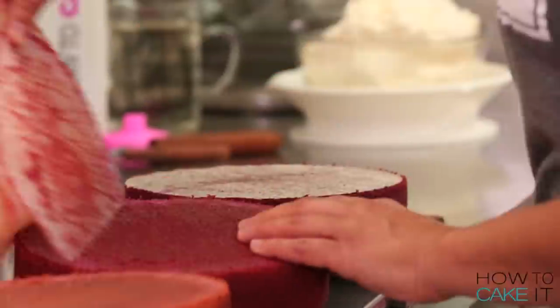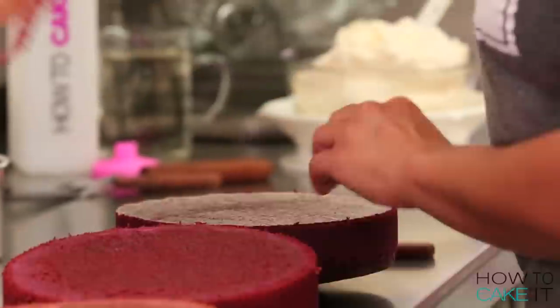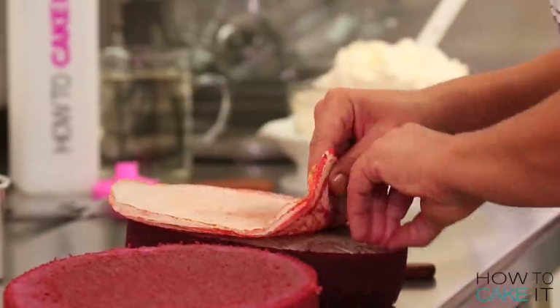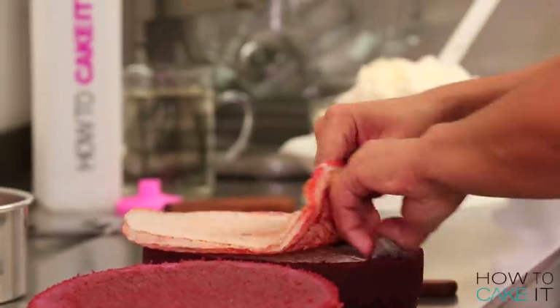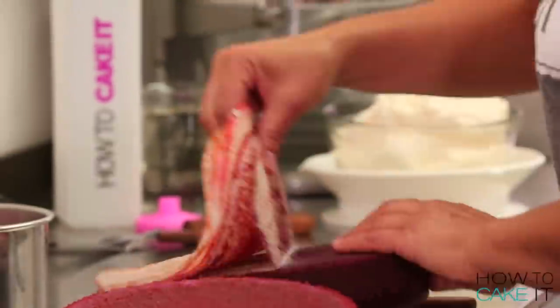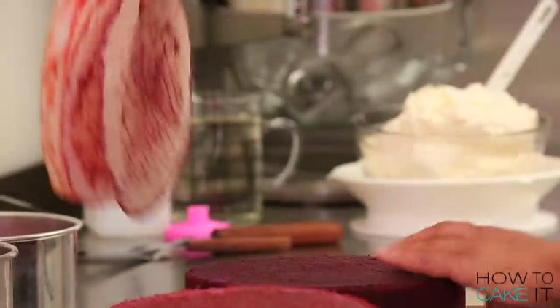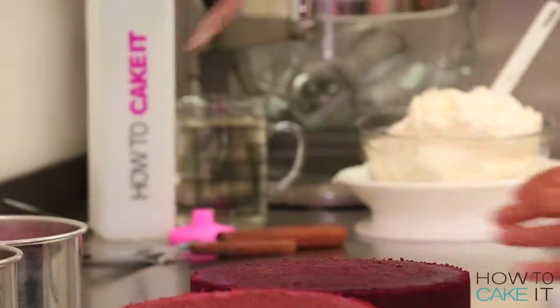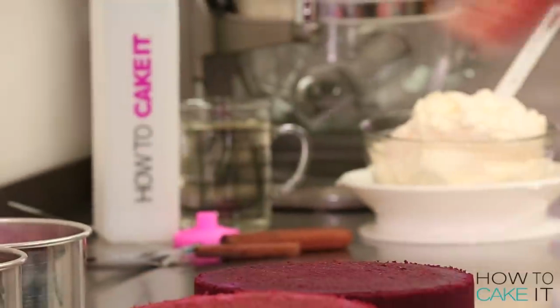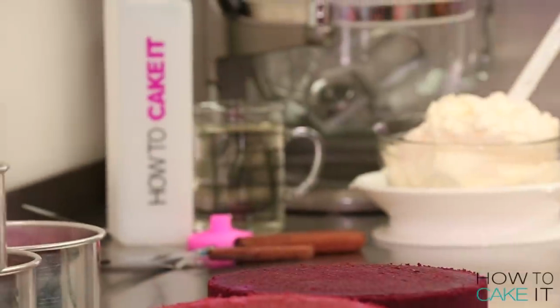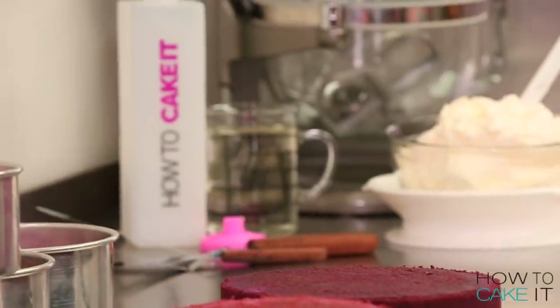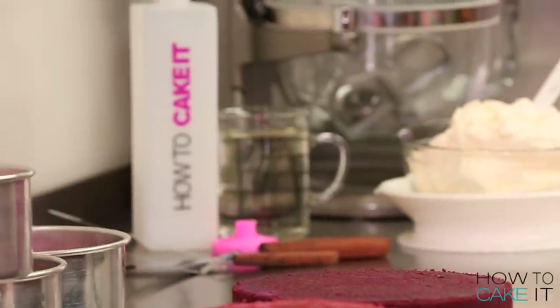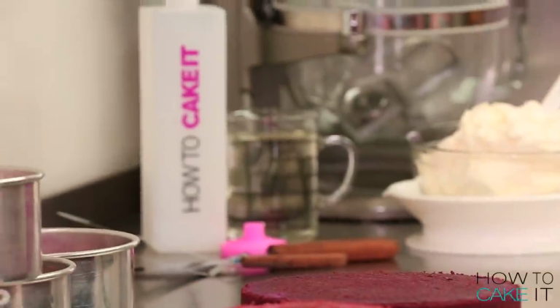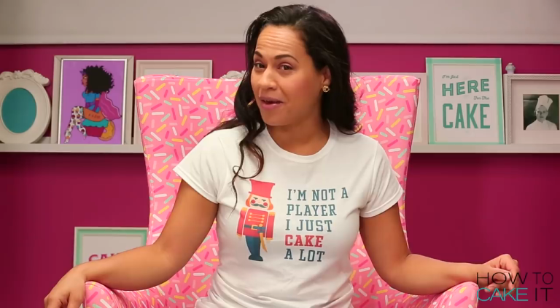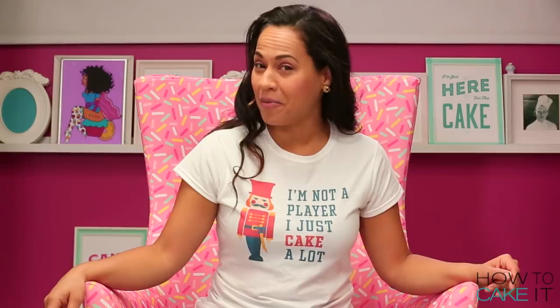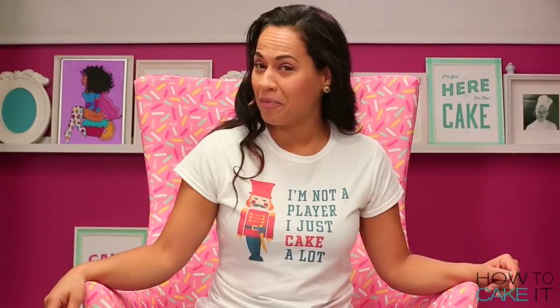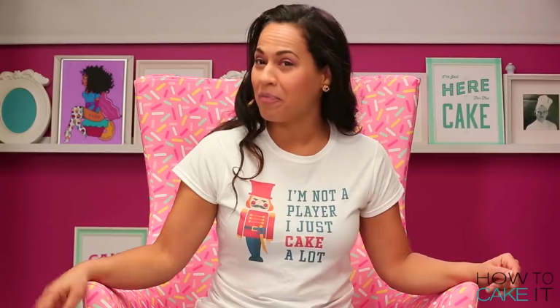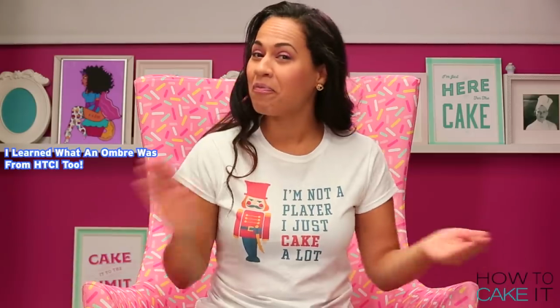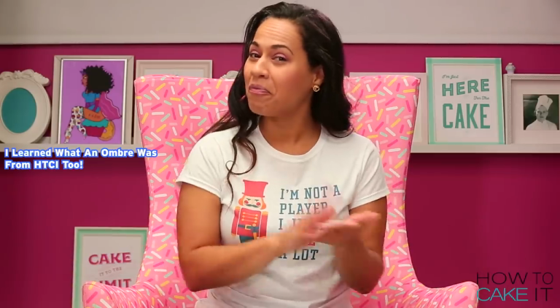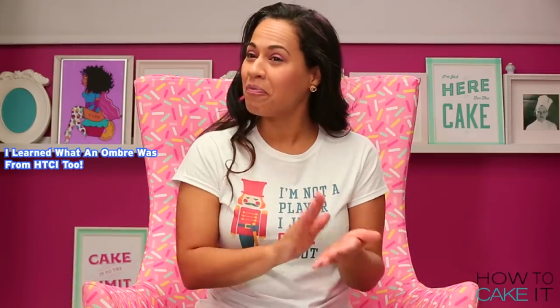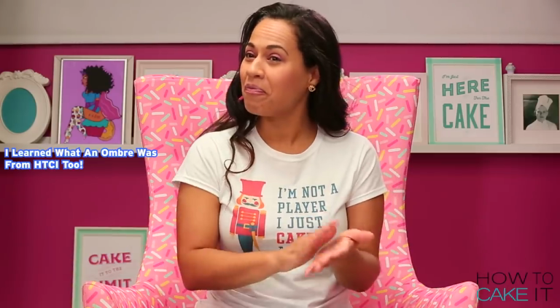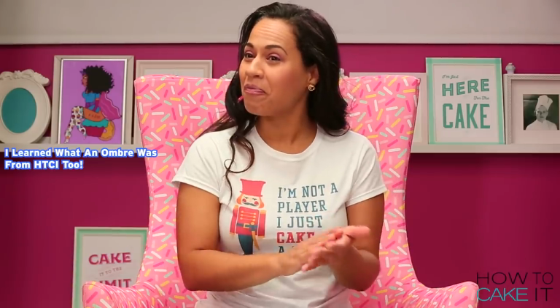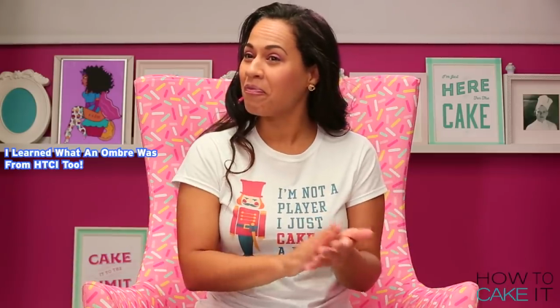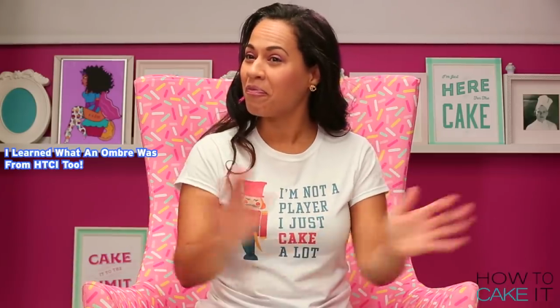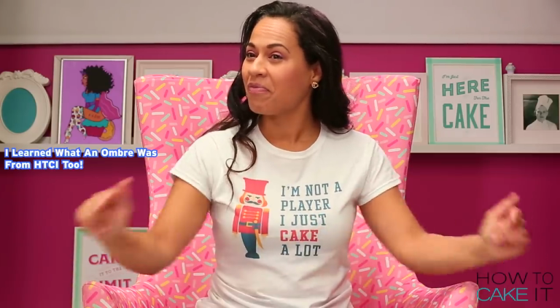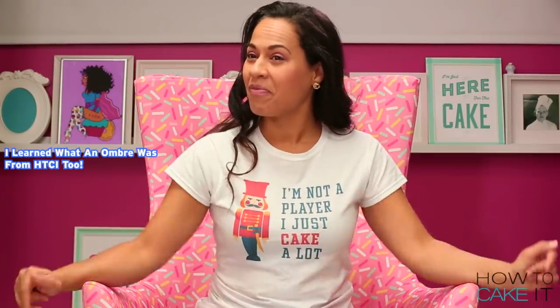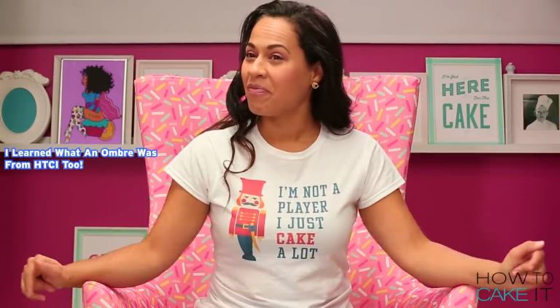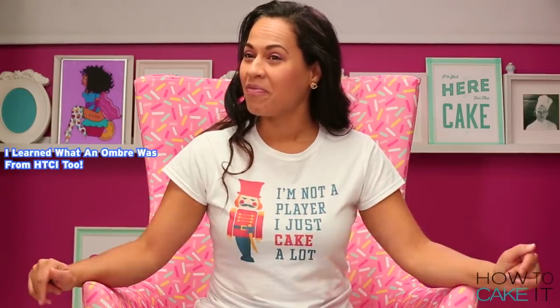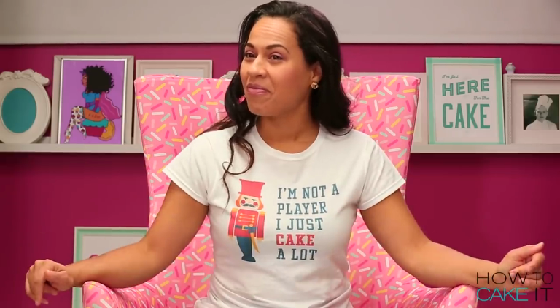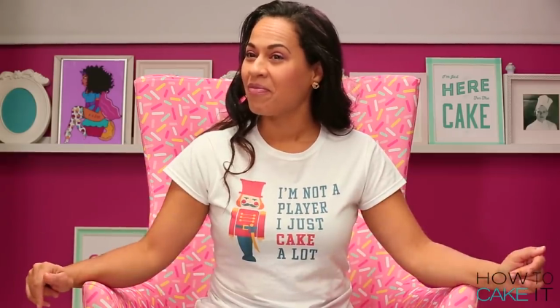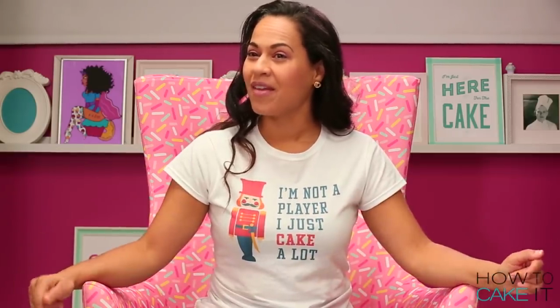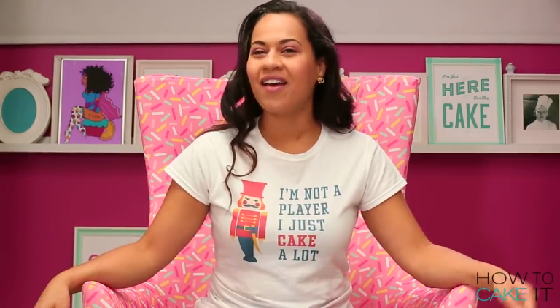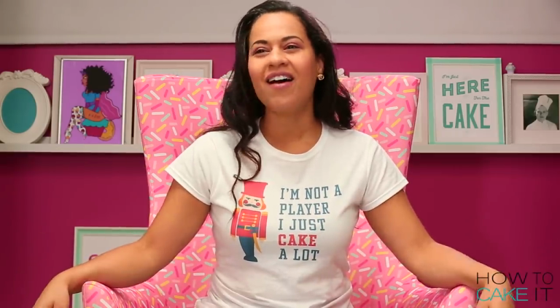Cody learned what an ombre was this week. I learned what an ombre was from How to Cake It. Good.